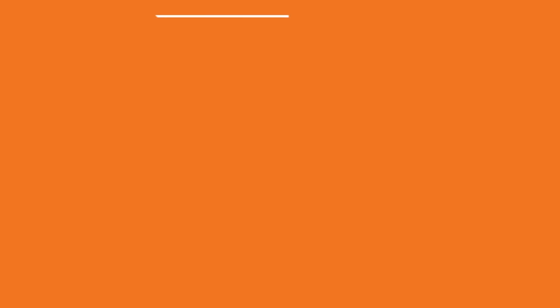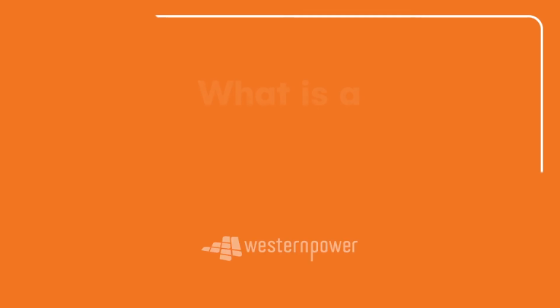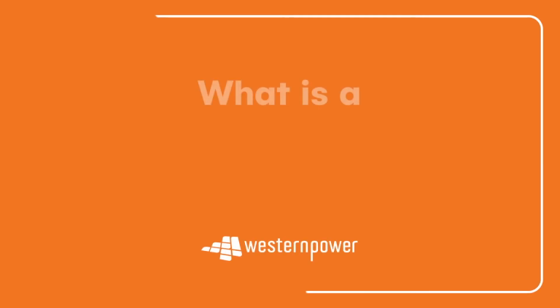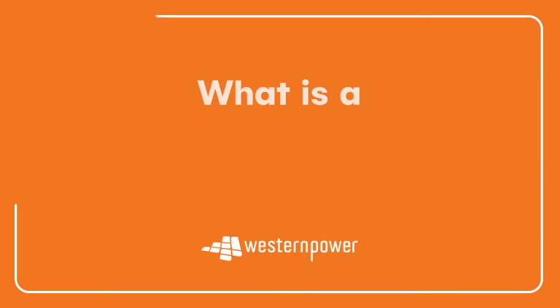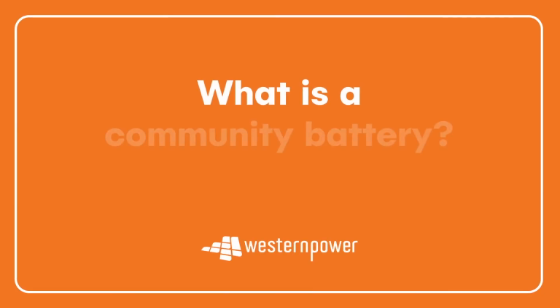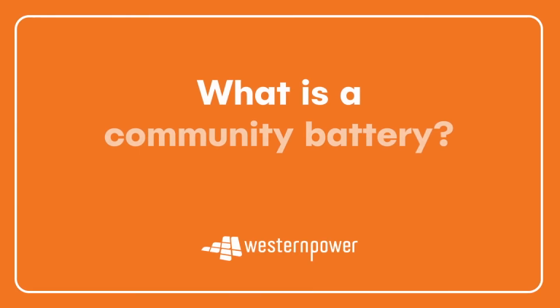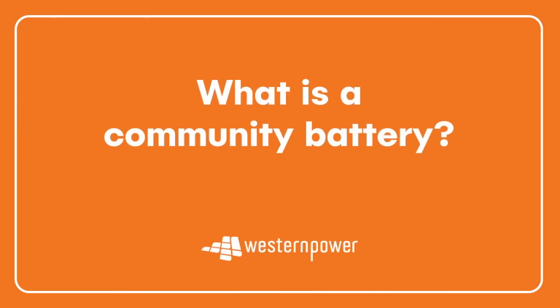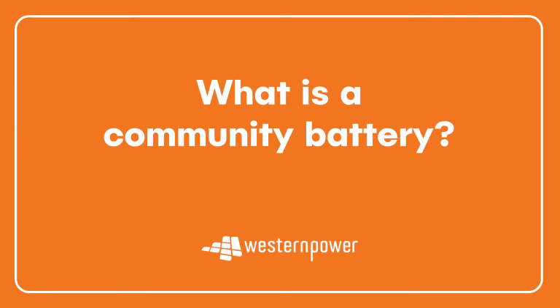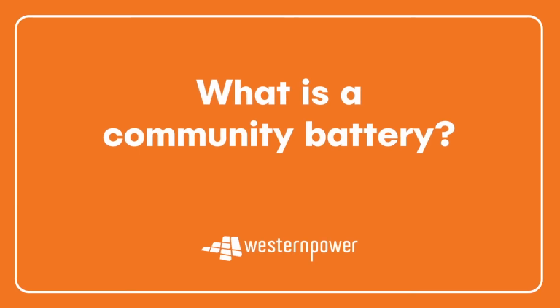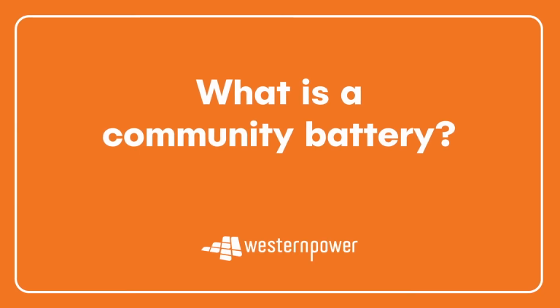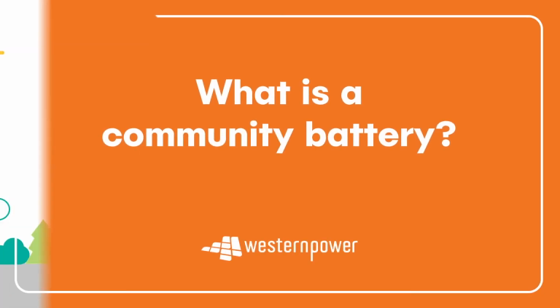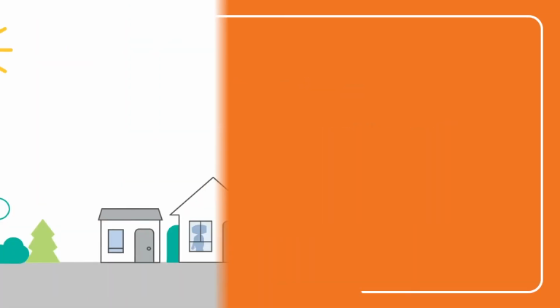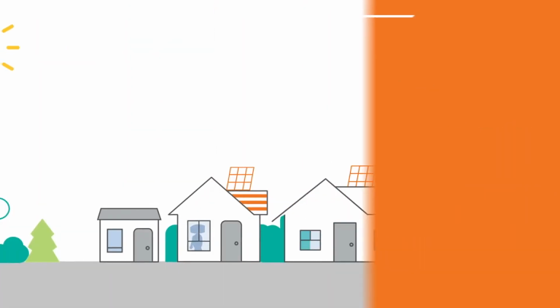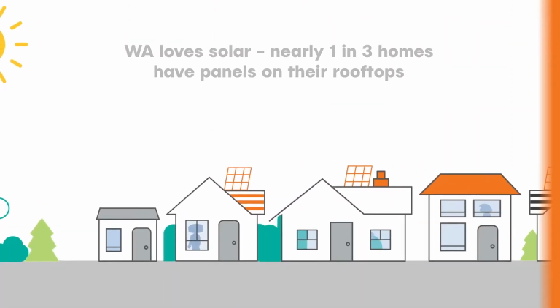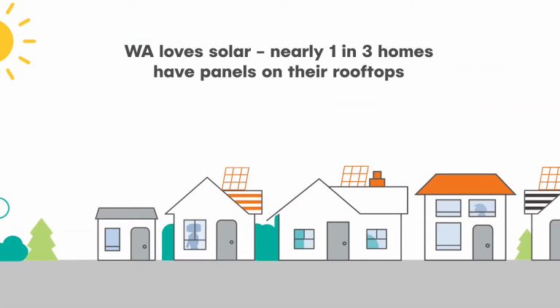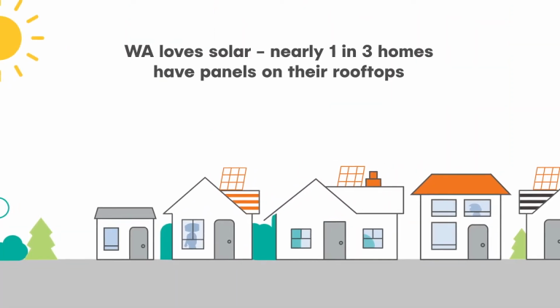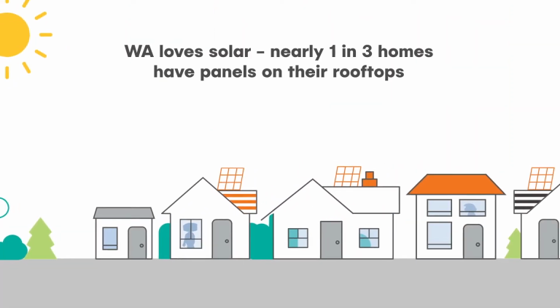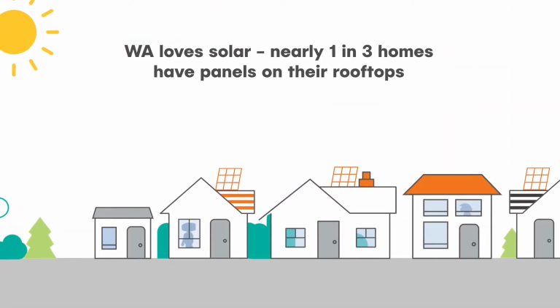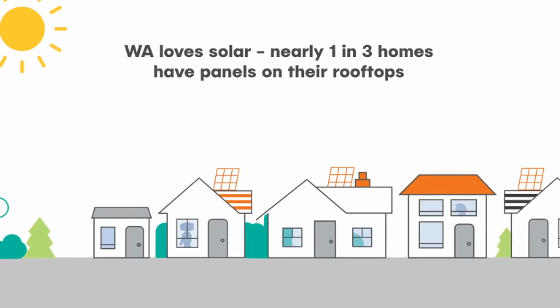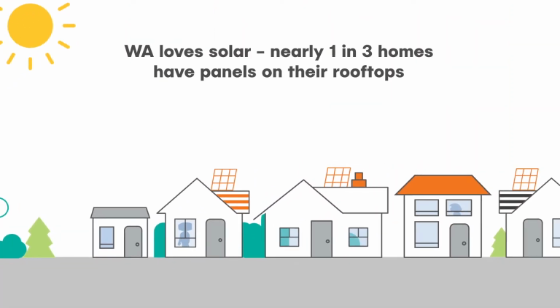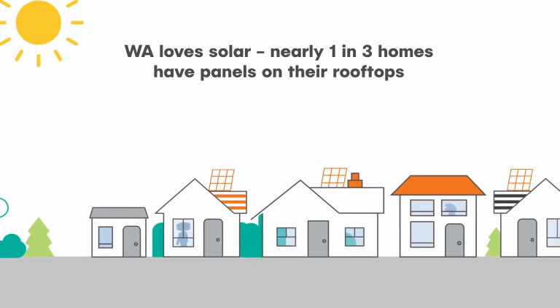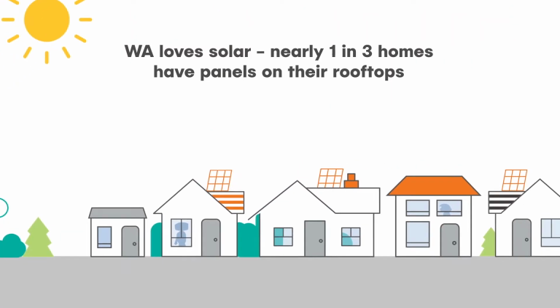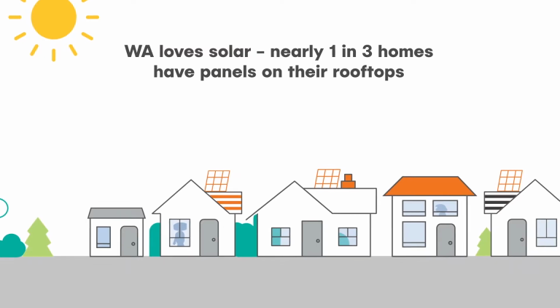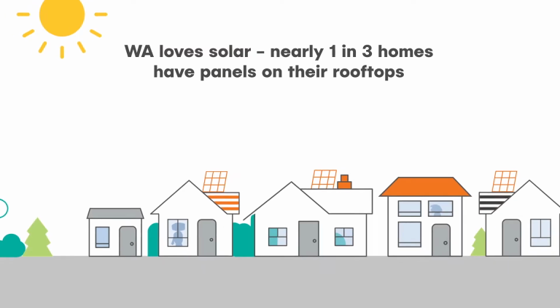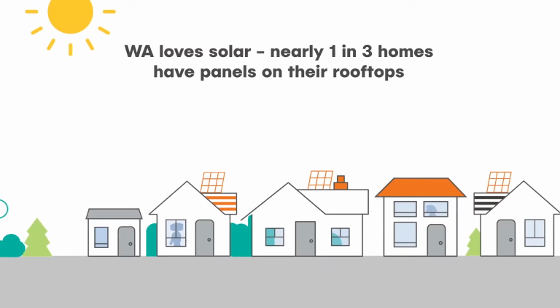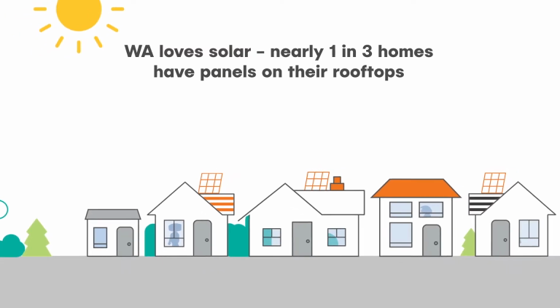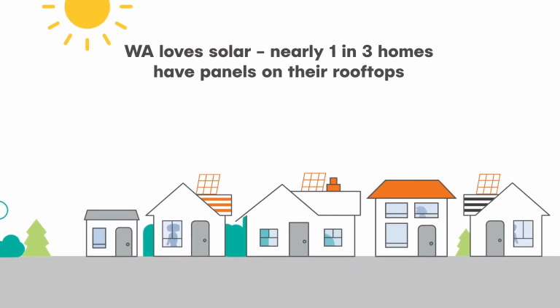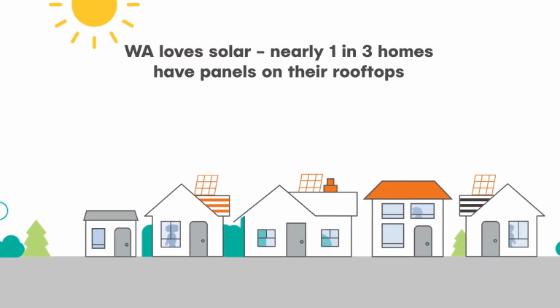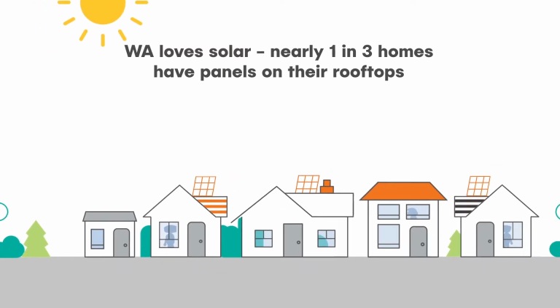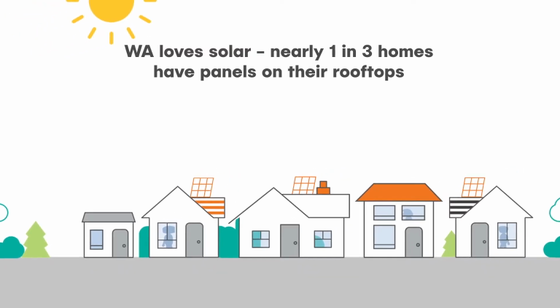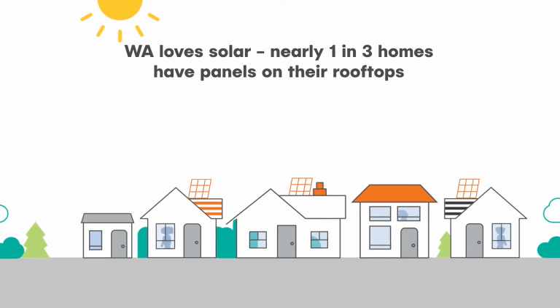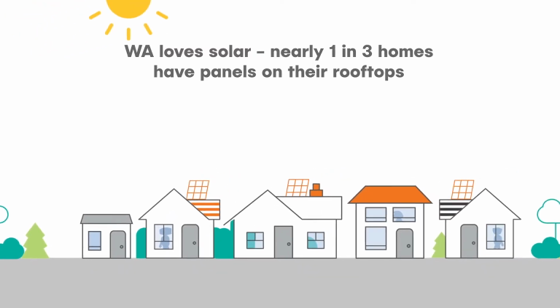What is a community battery? WA loves solar. Nearly one in three homes have panels on their rooftops.